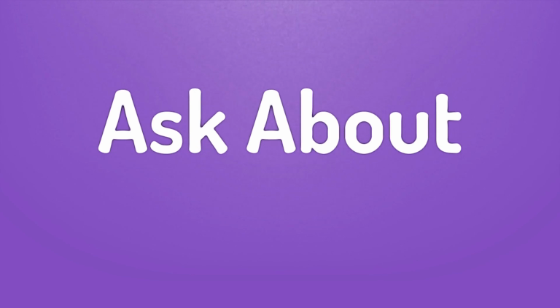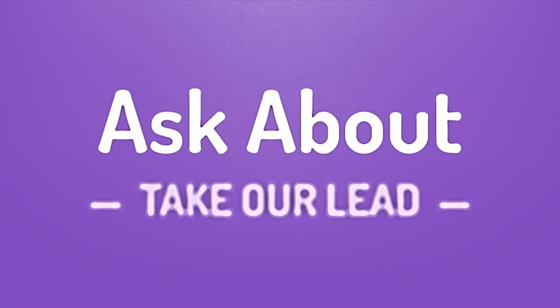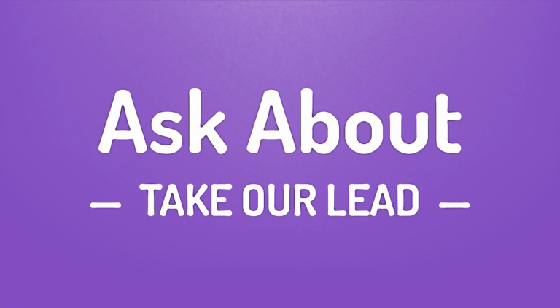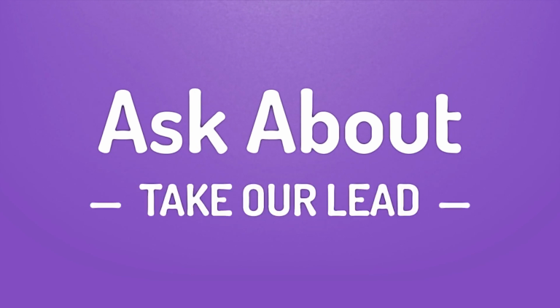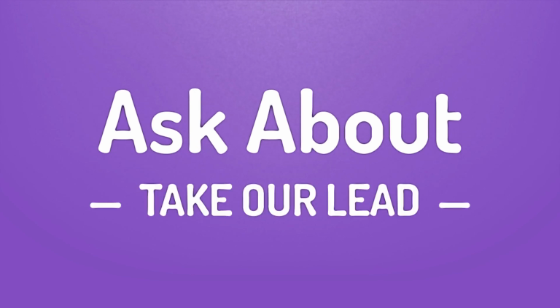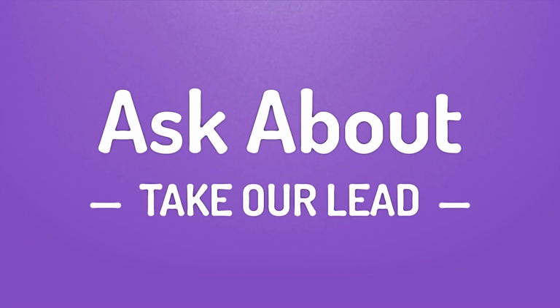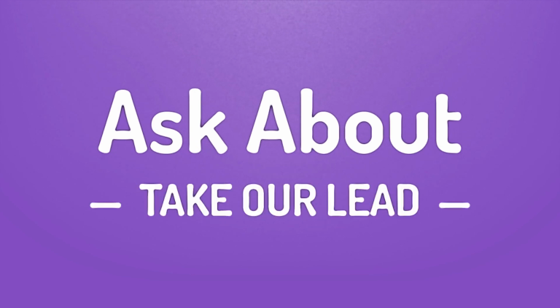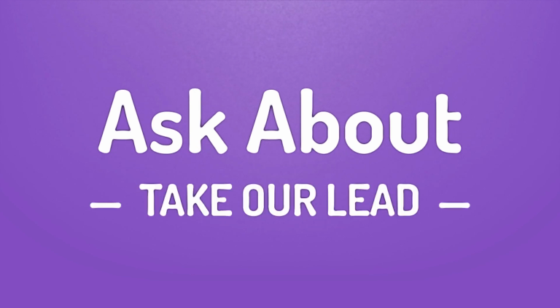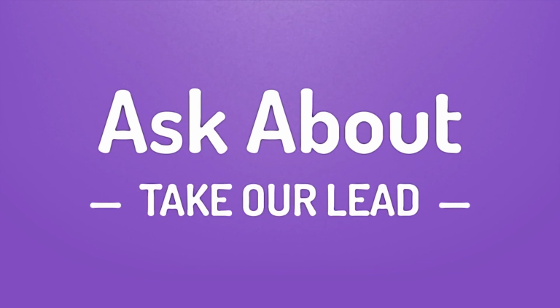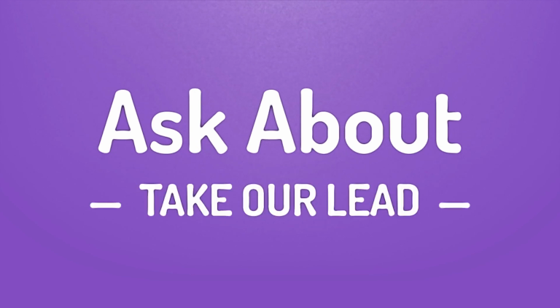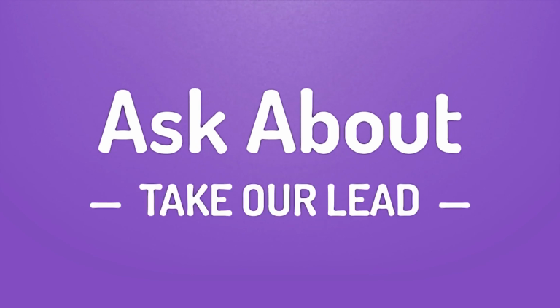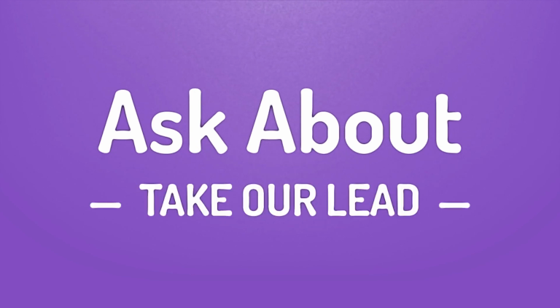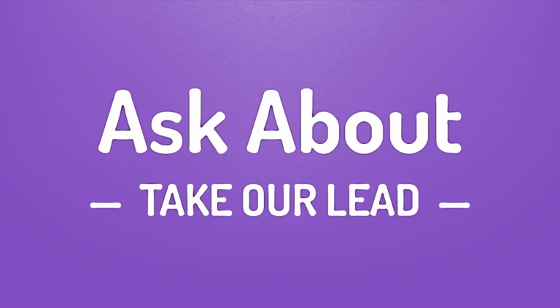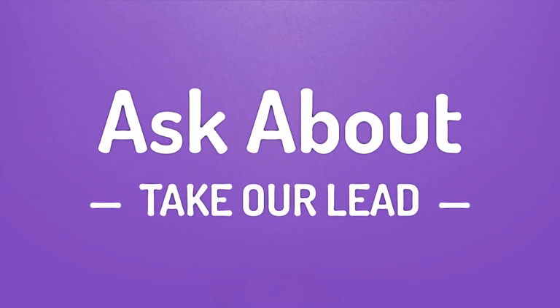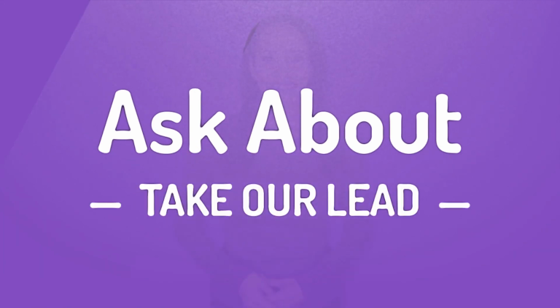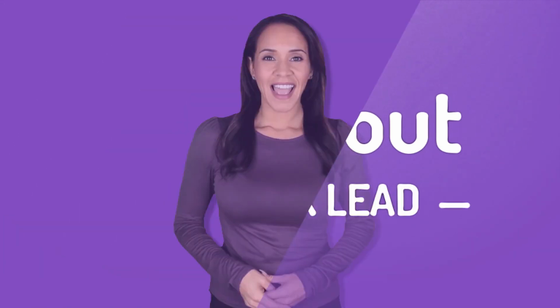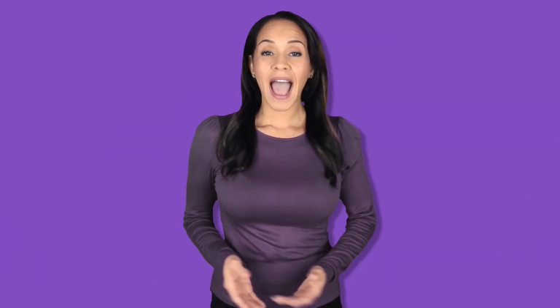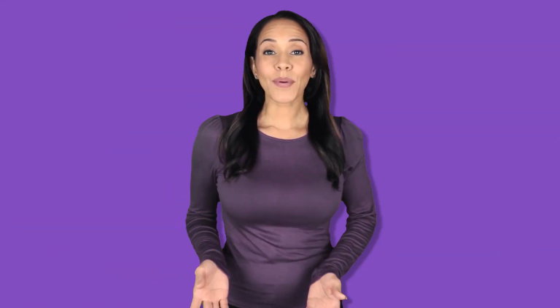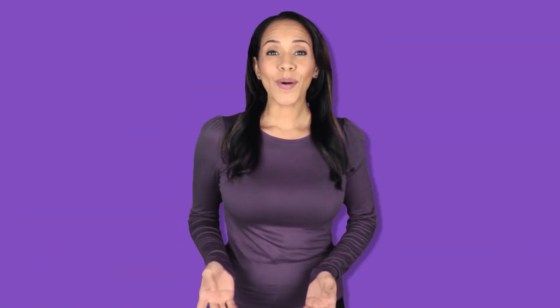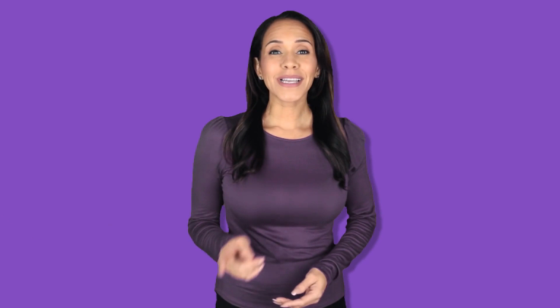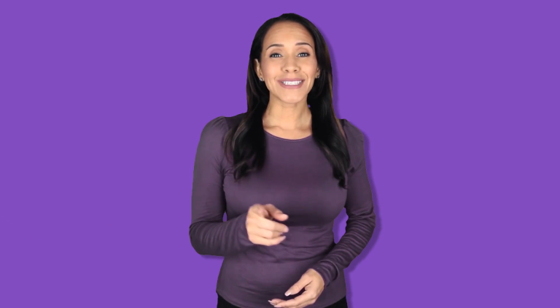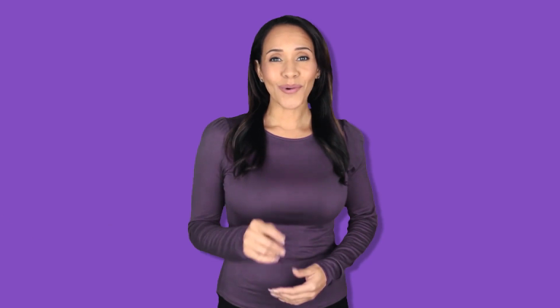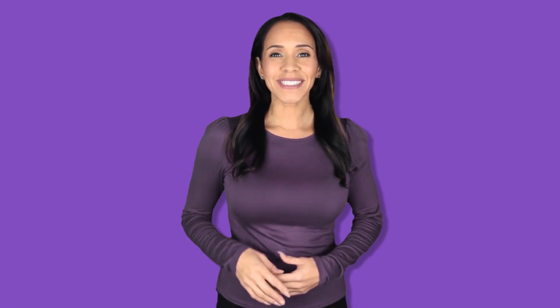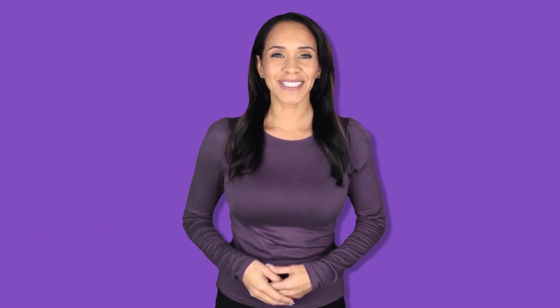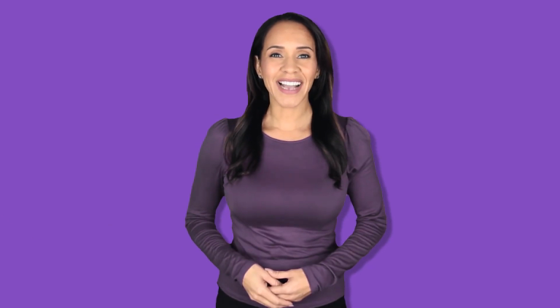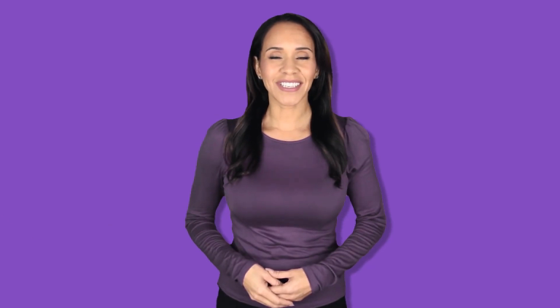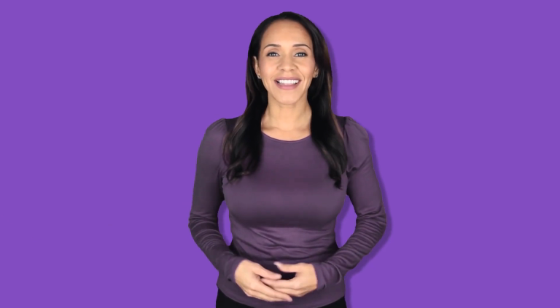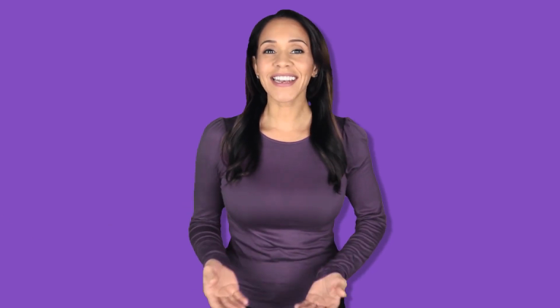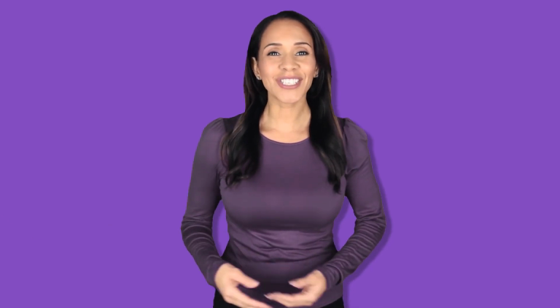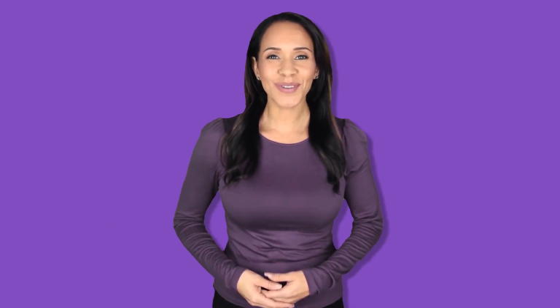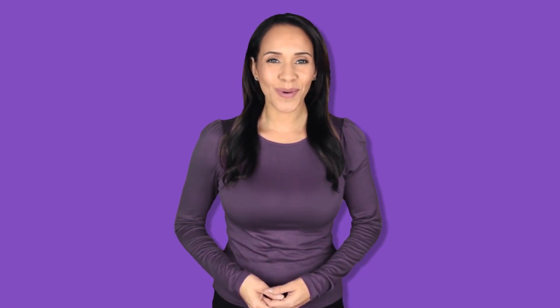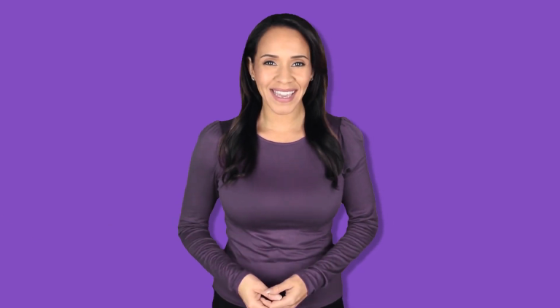Take our lead. Let us help you make your mark. Our goal is your satisfaction — let us show you the way.